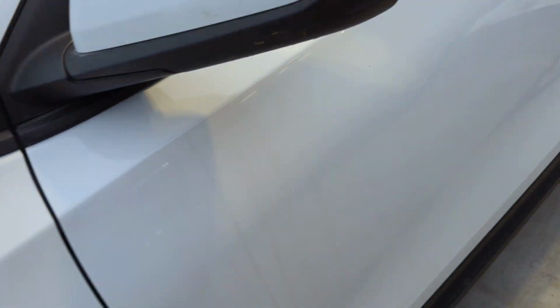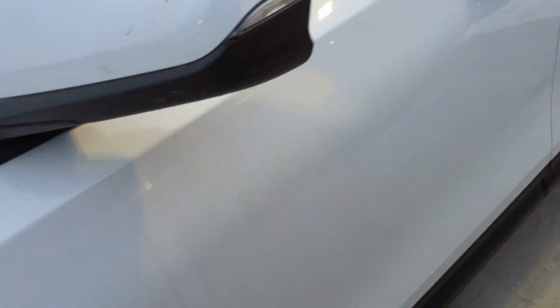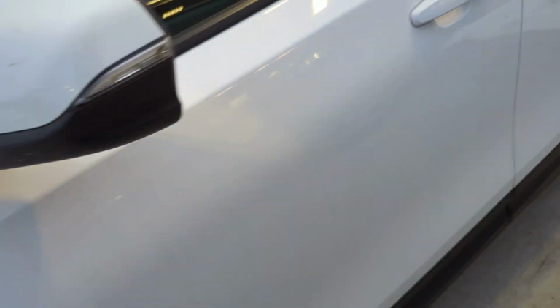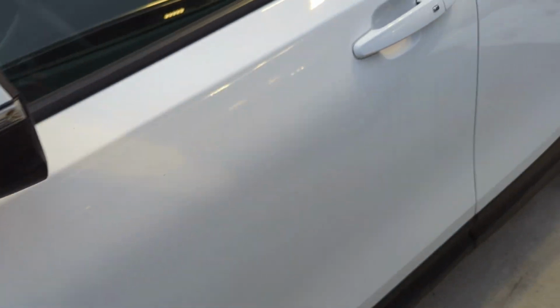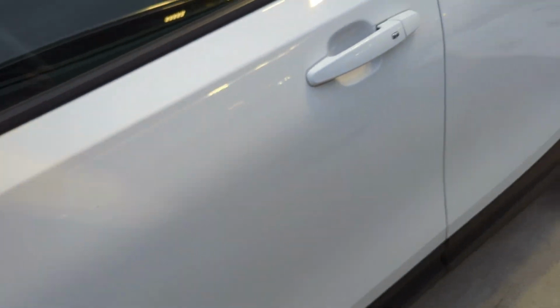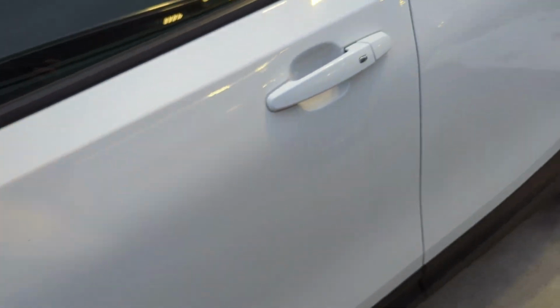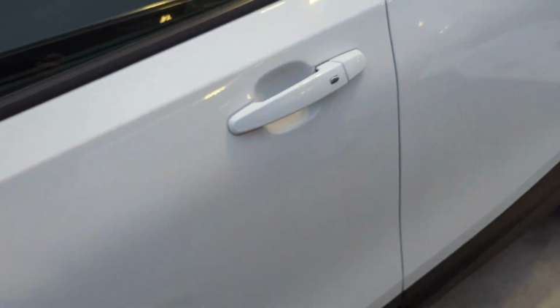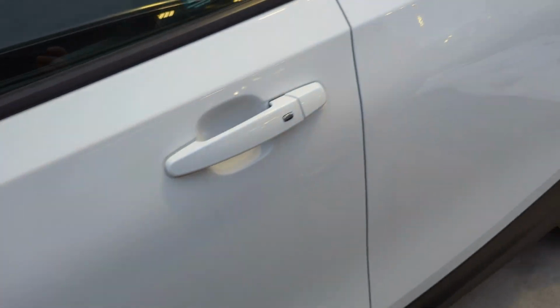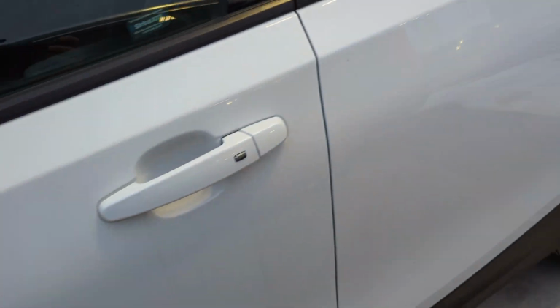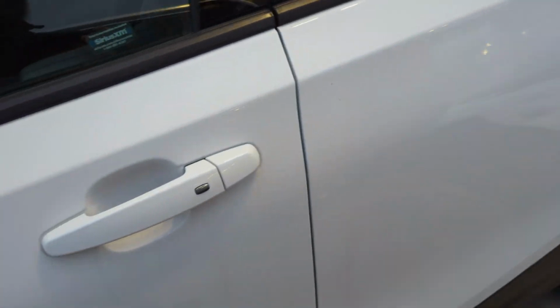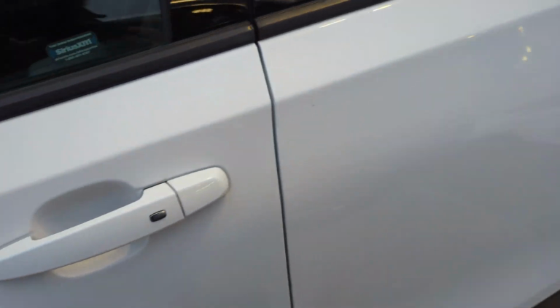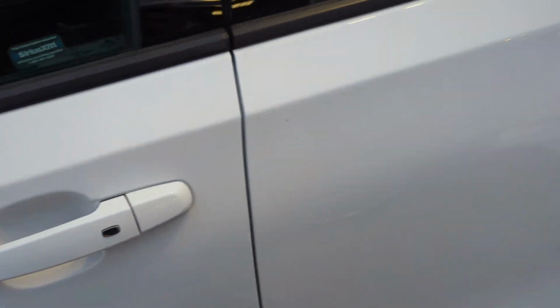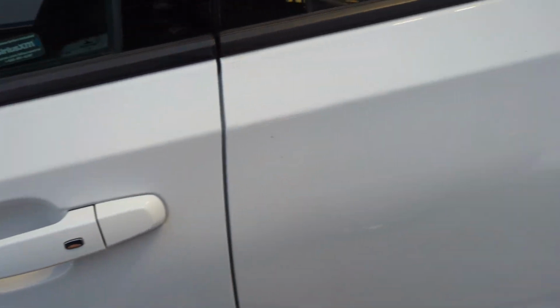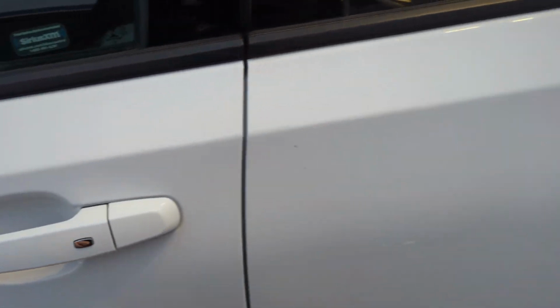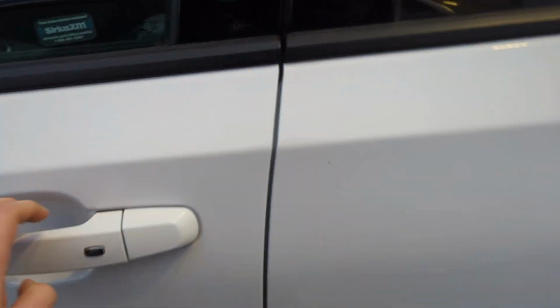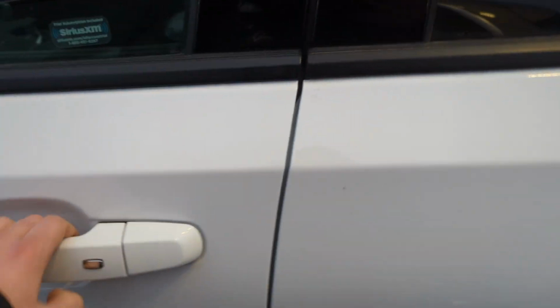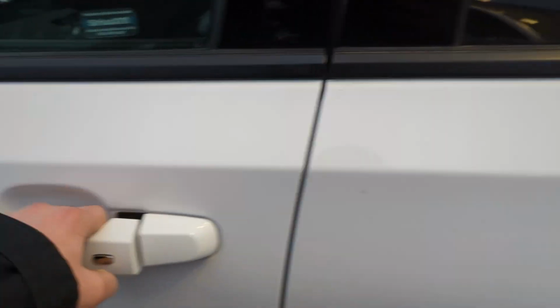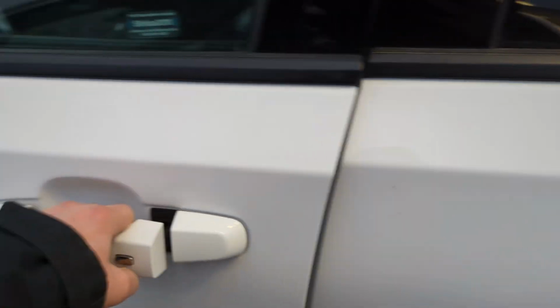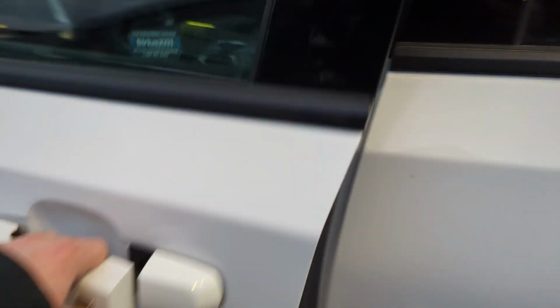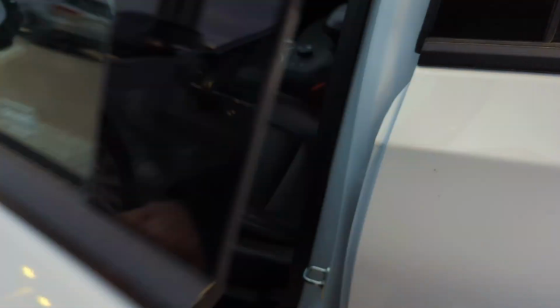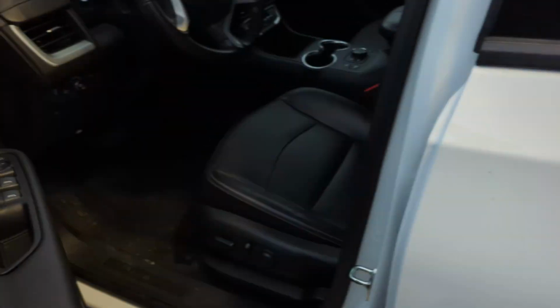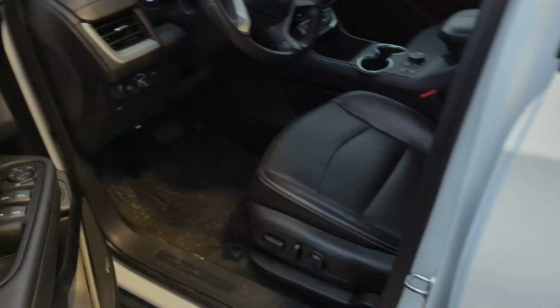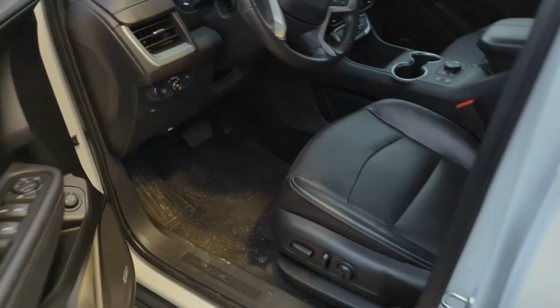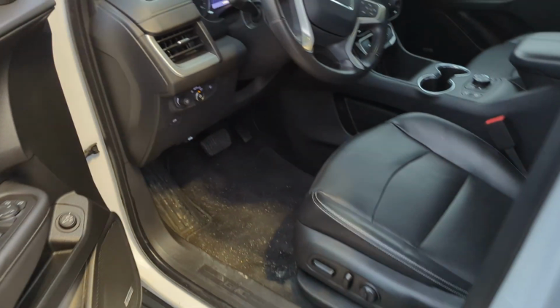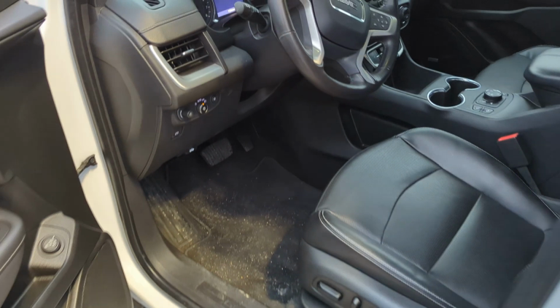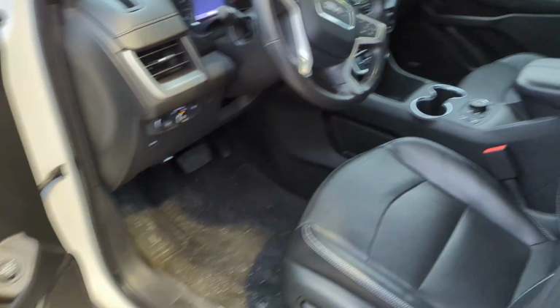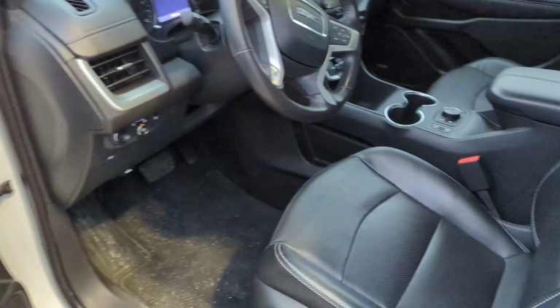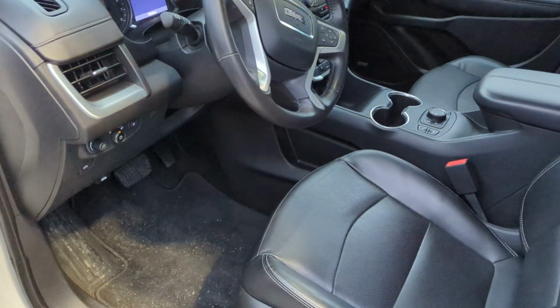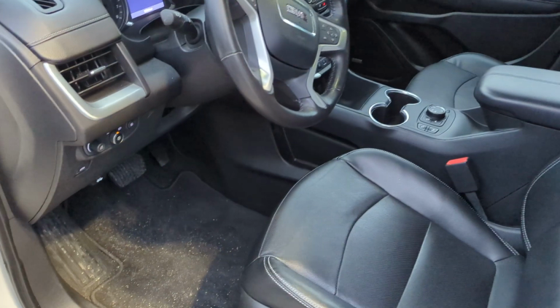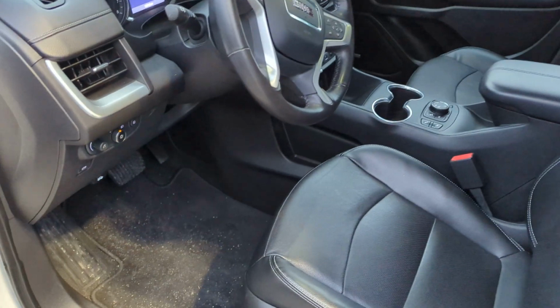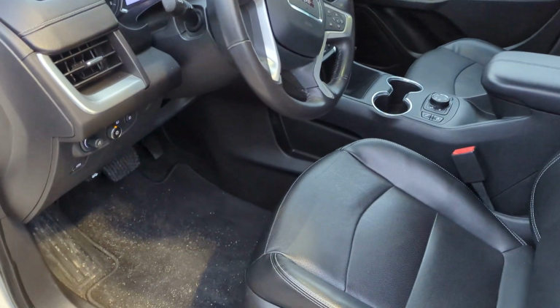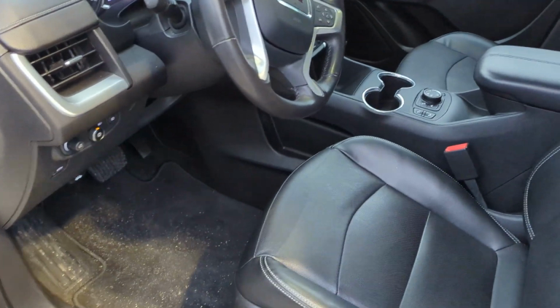Come around this side to the driver's side — really good shape. Let's go take a peek at the inside.